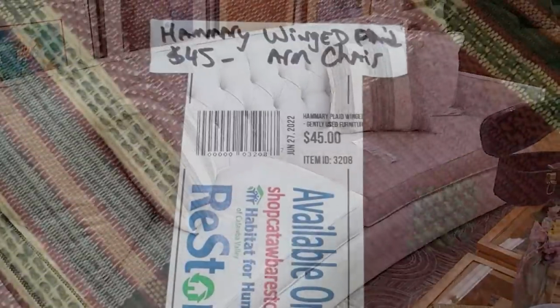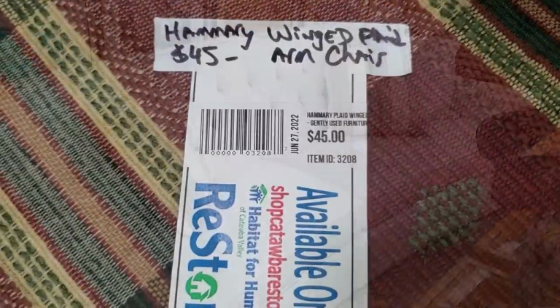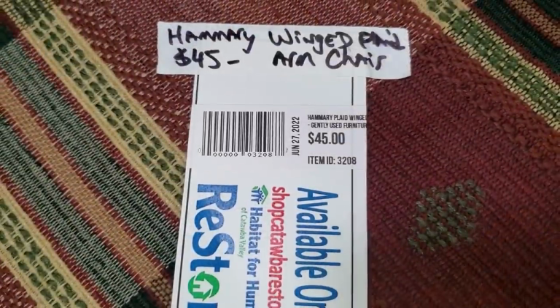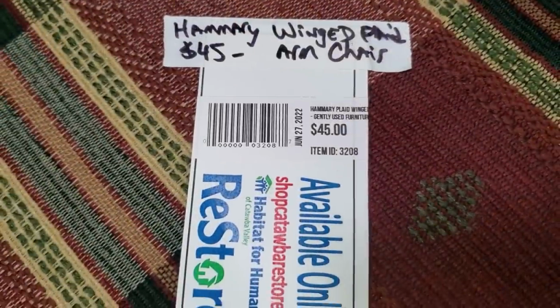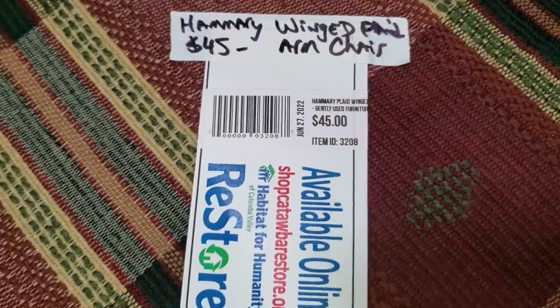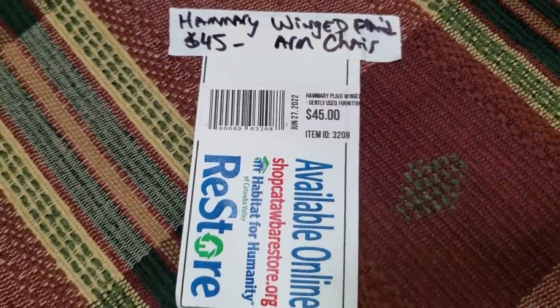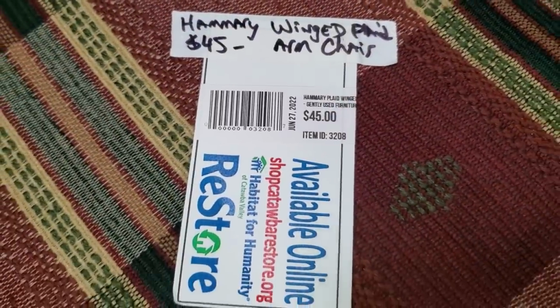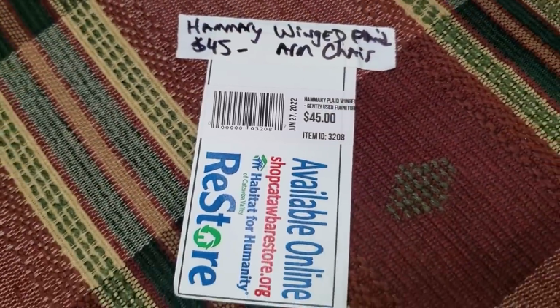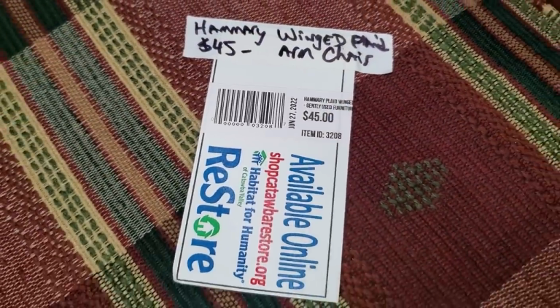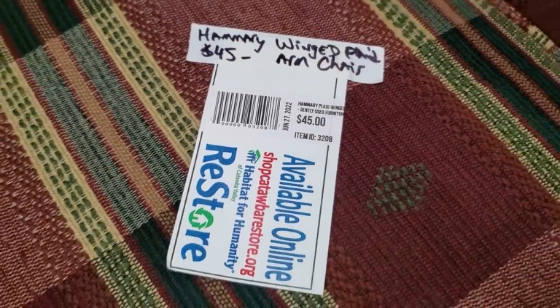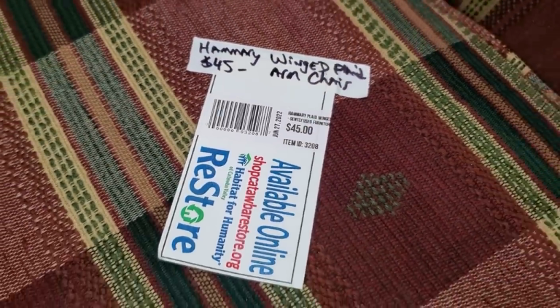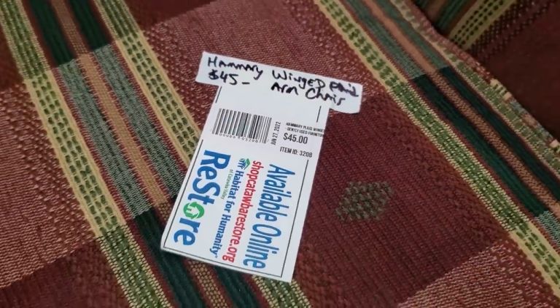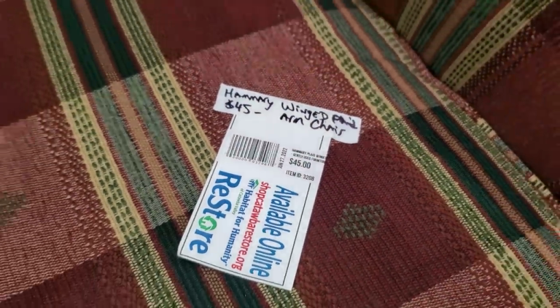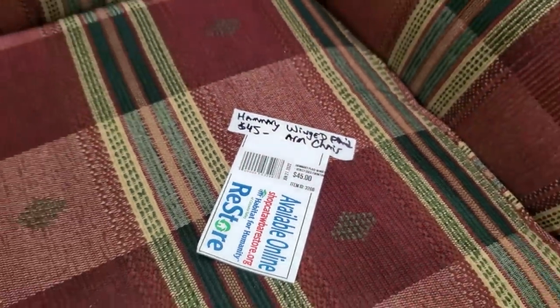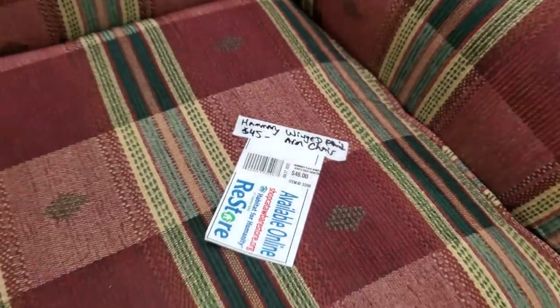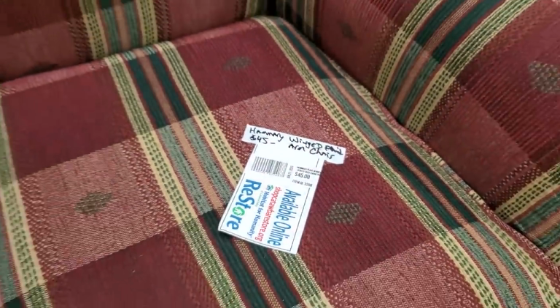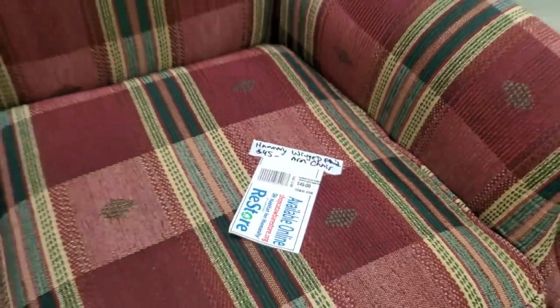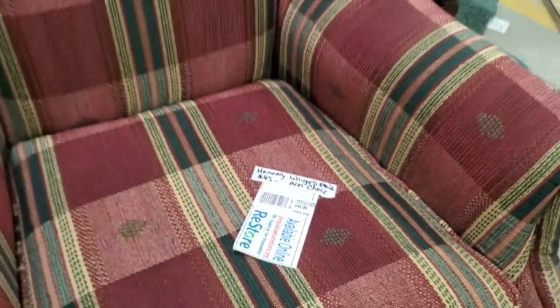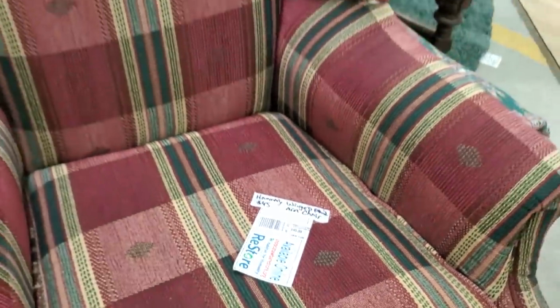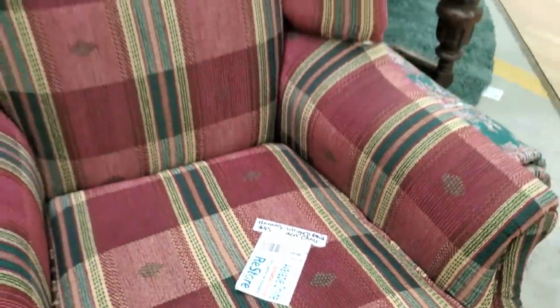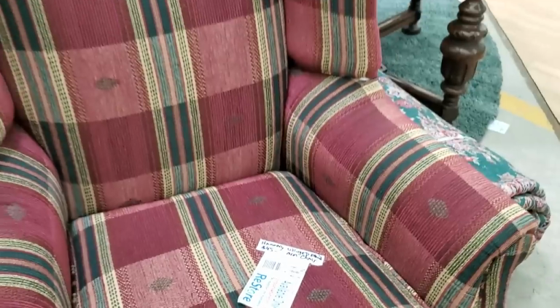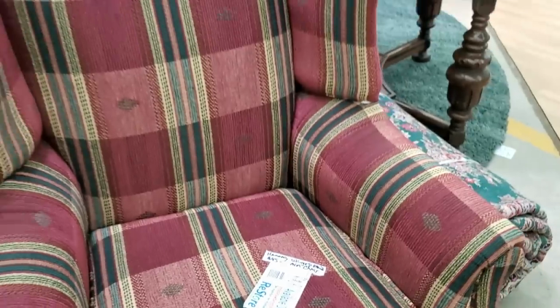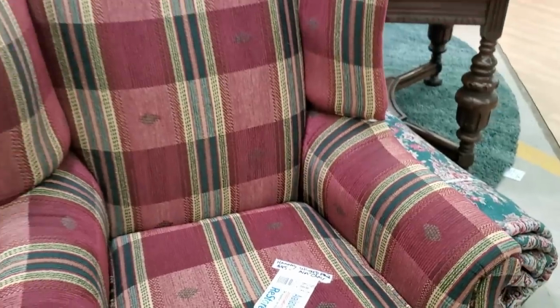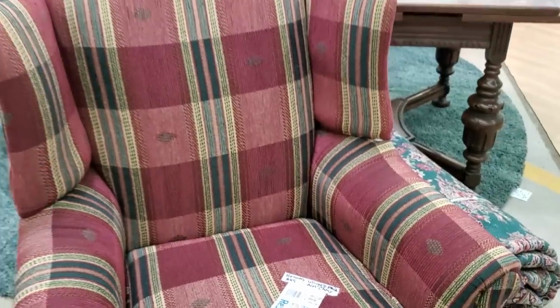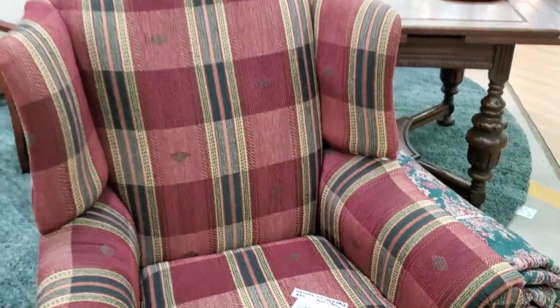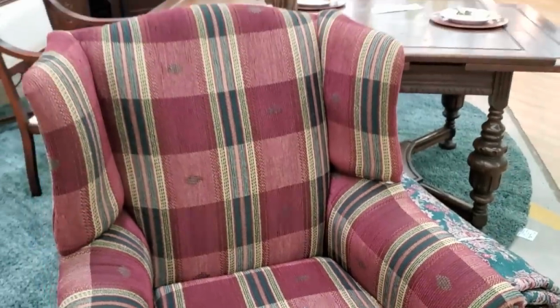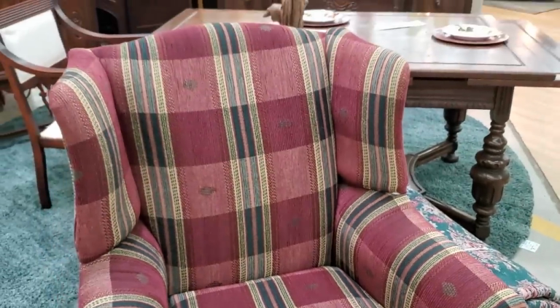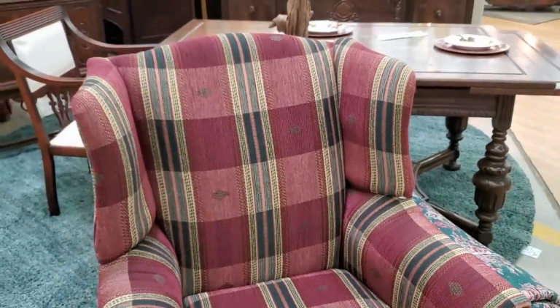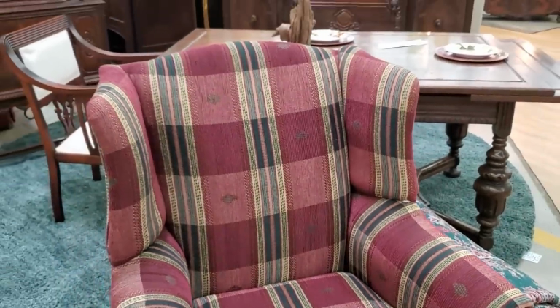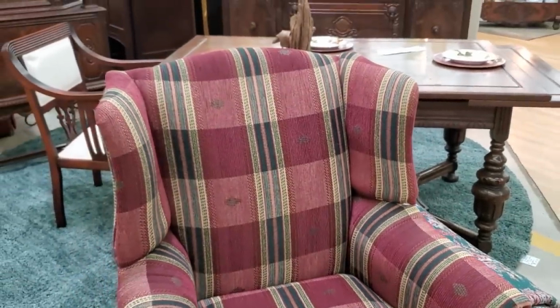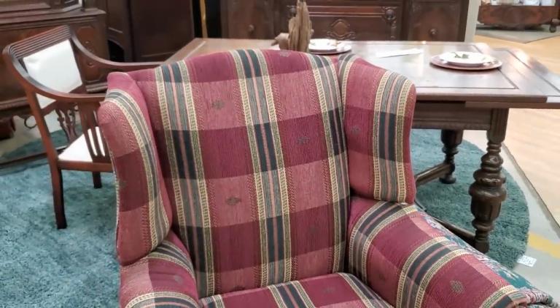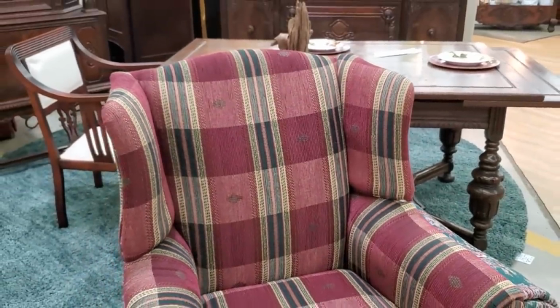I love this little wingback chair — for $45 you could get this cute chair. I love all the colors in it, and it looked like it was in really good condition.